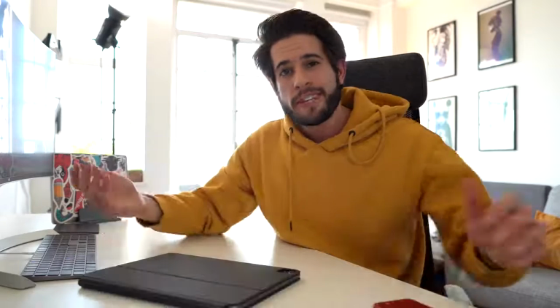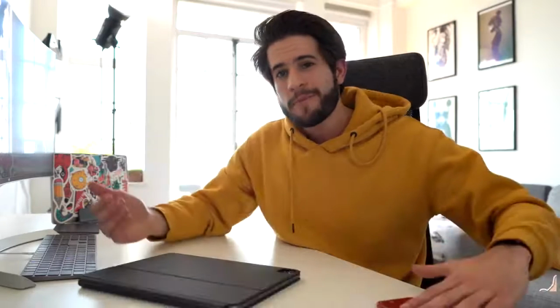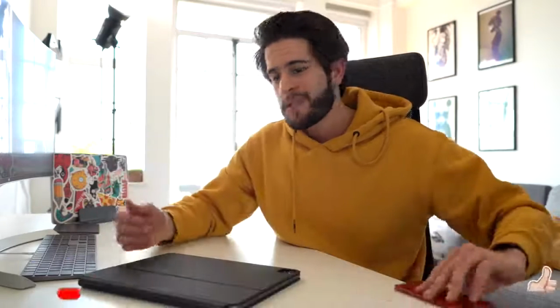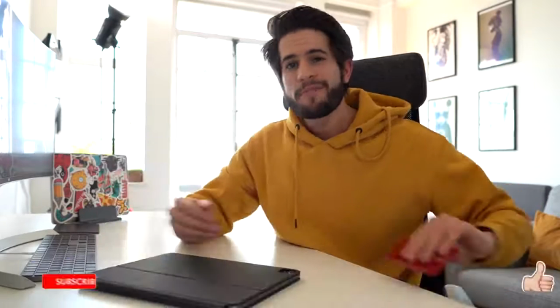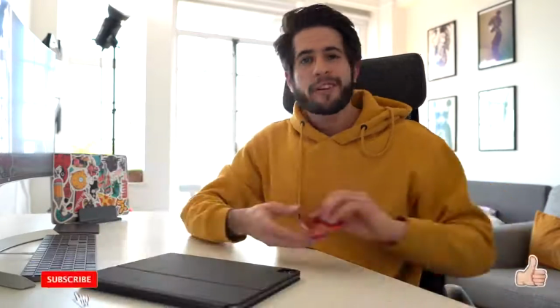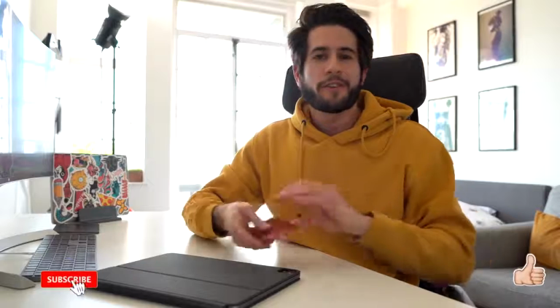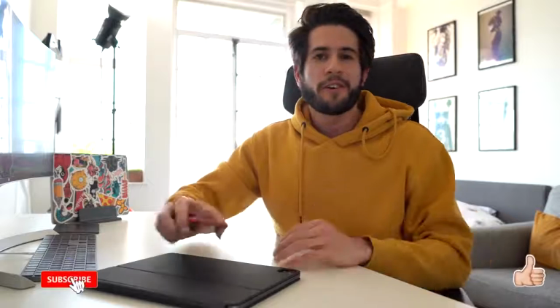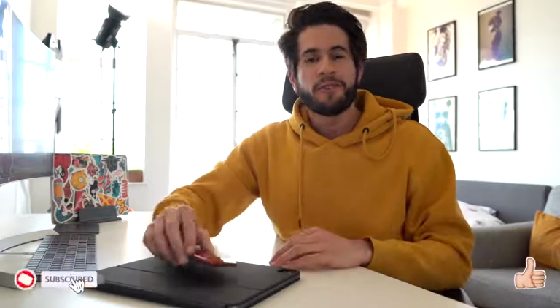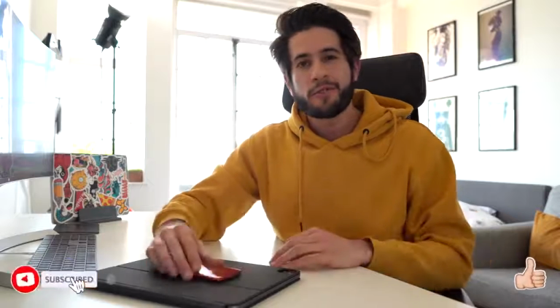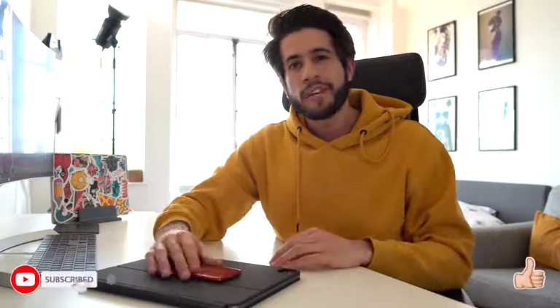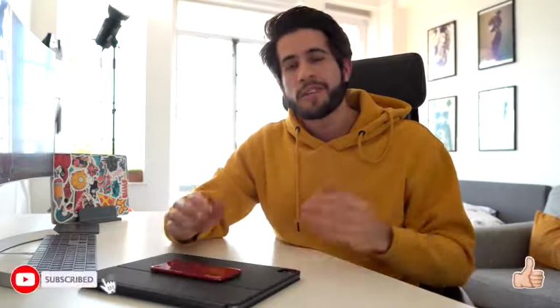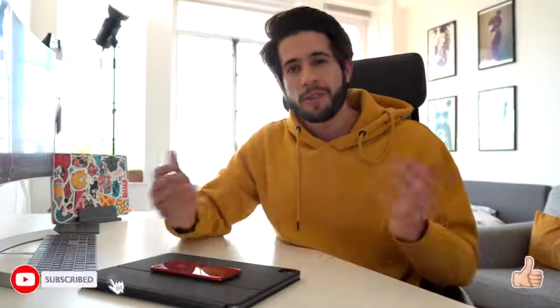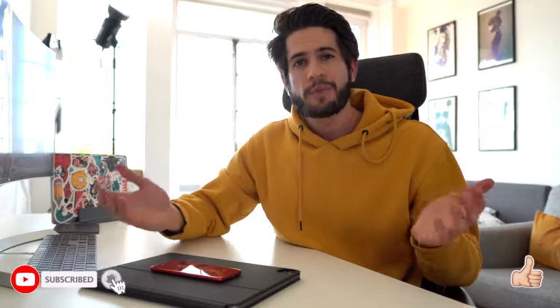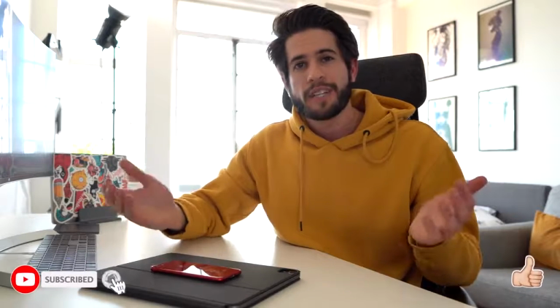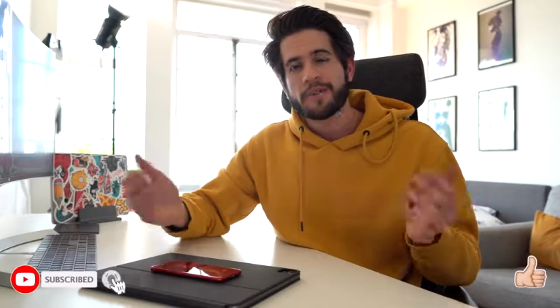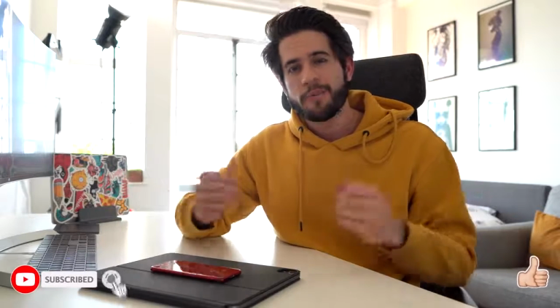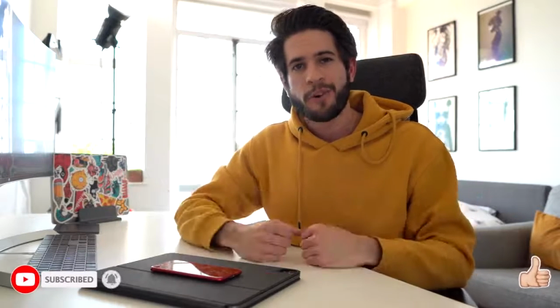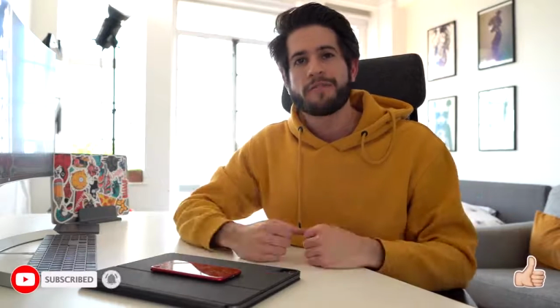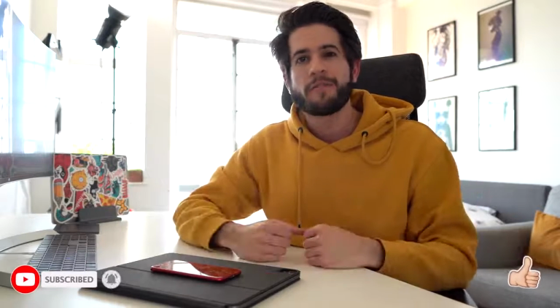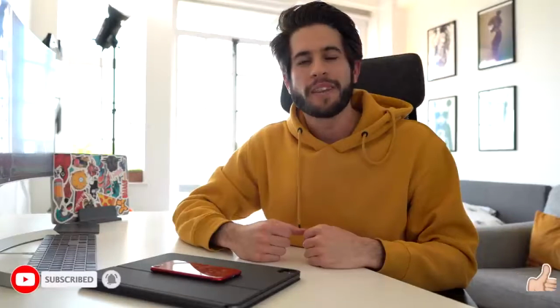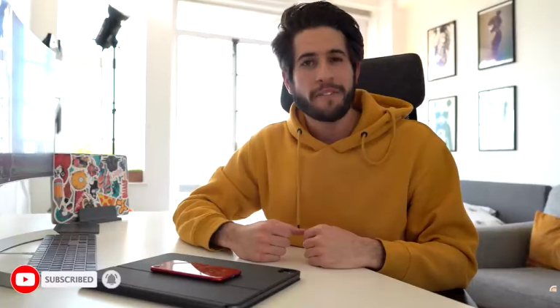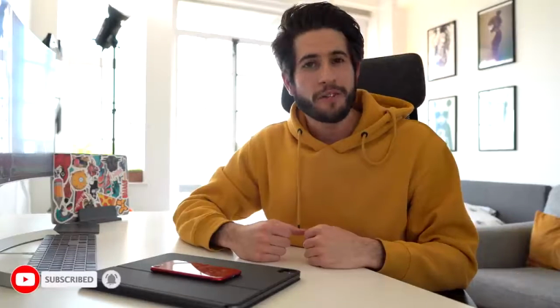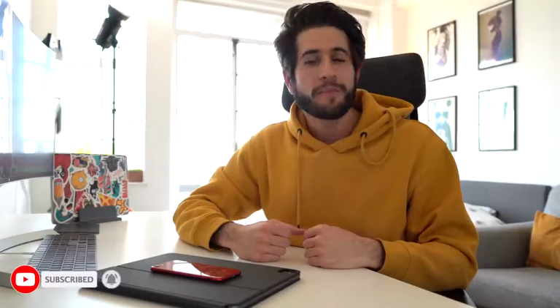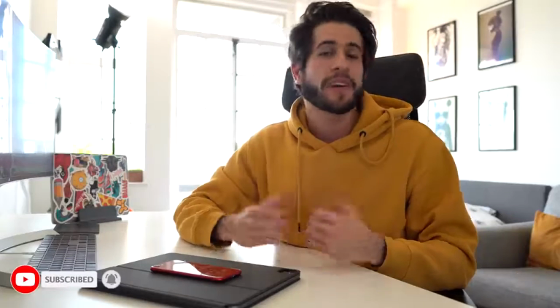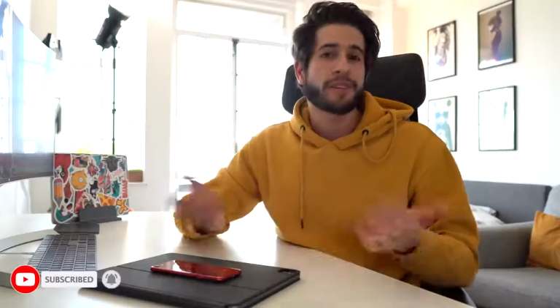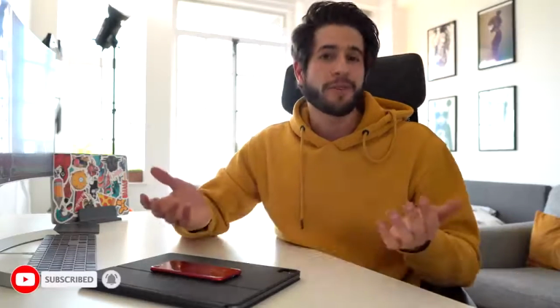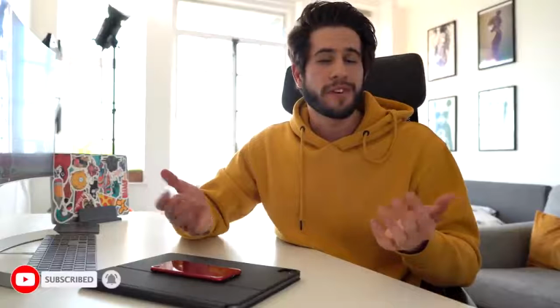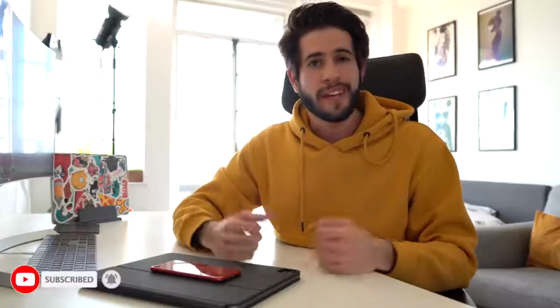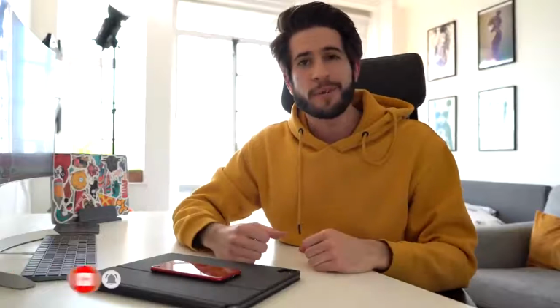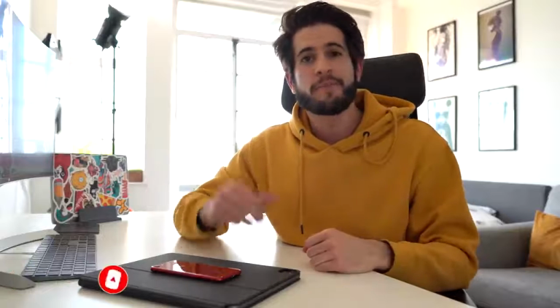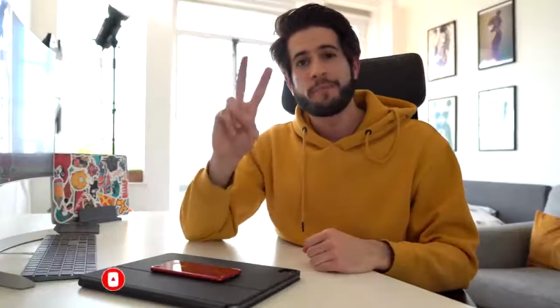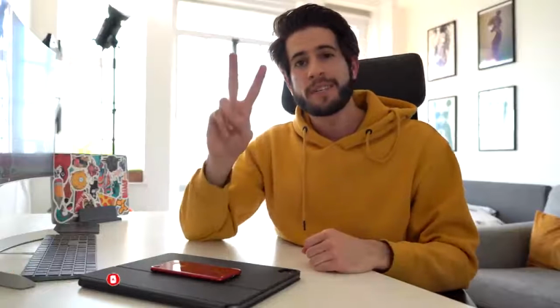Please leave a like on this video if you enjoyed it and subscribe to my channel to see more content from me in the future, and I will see you in the next one. Peace!